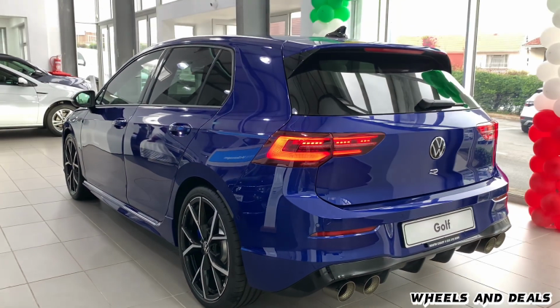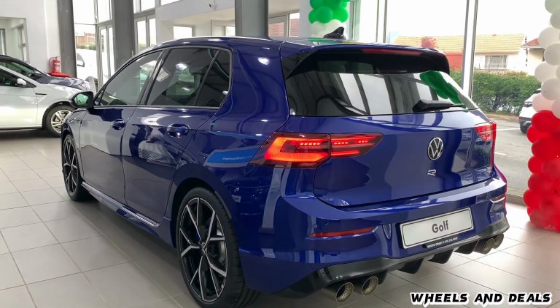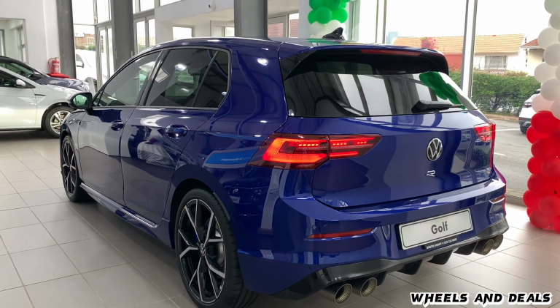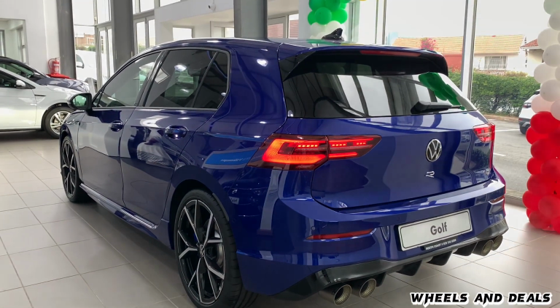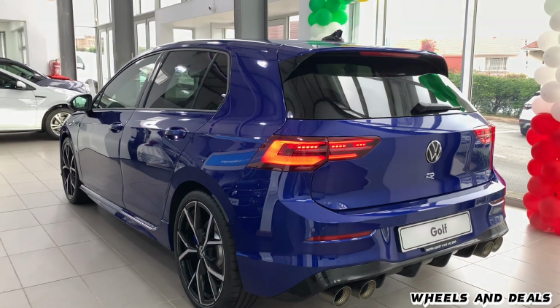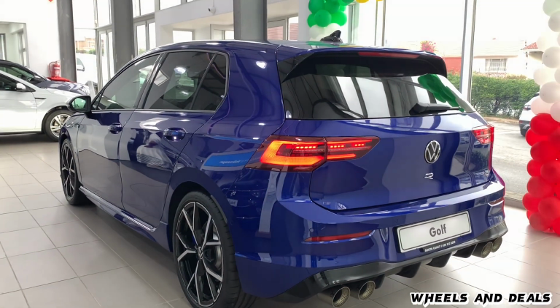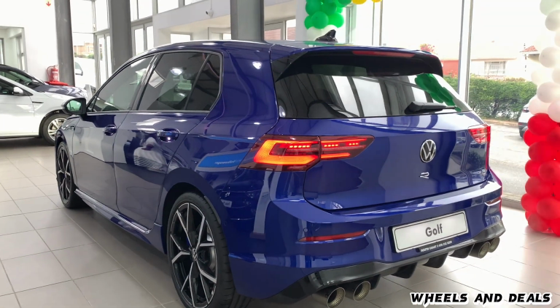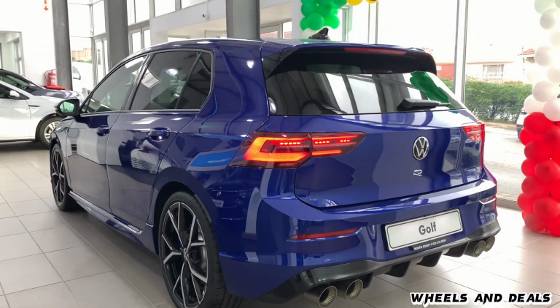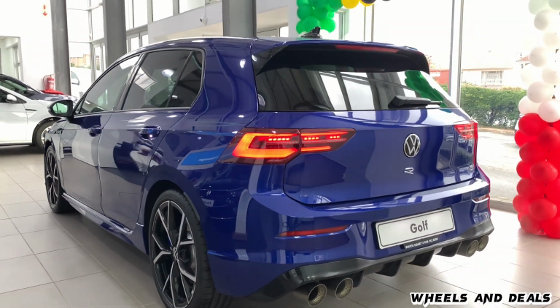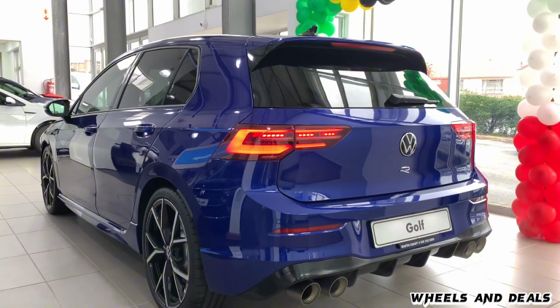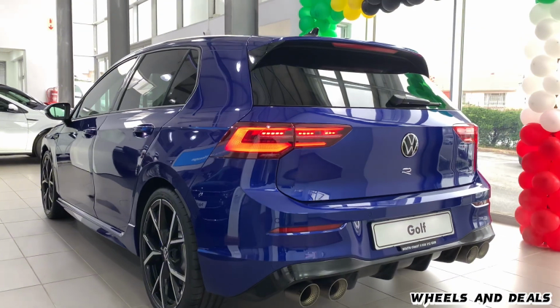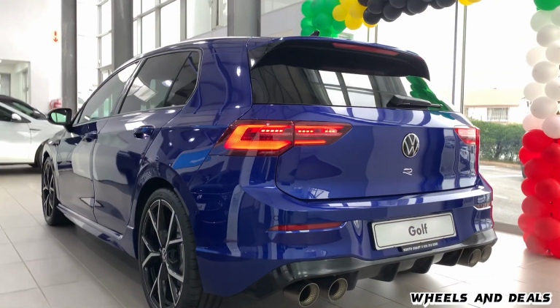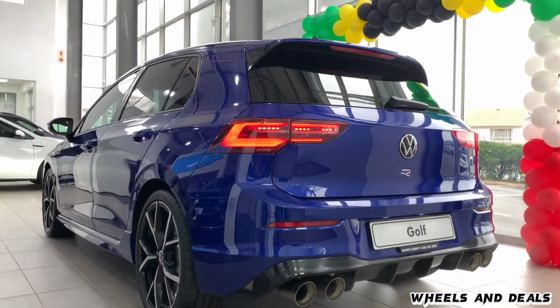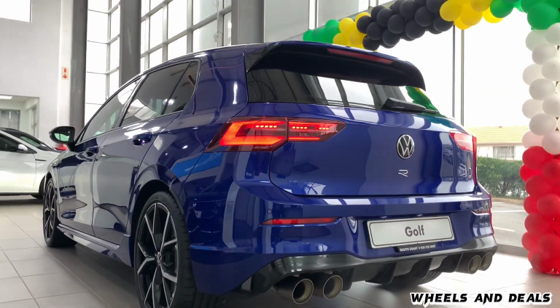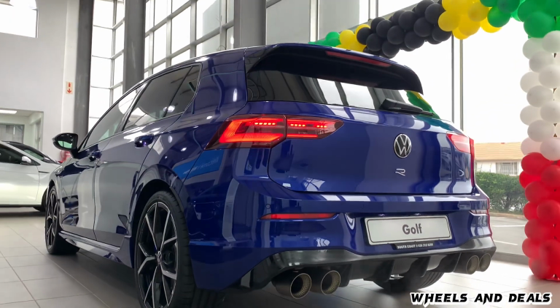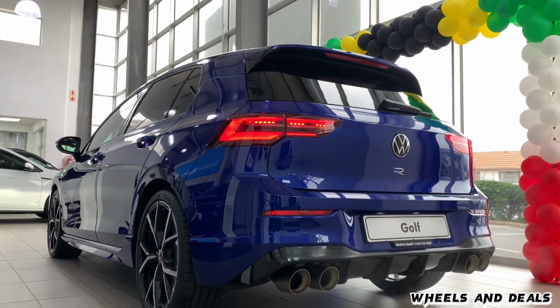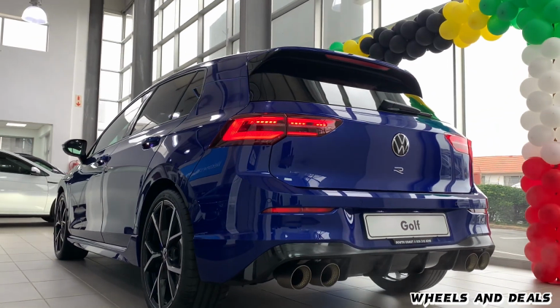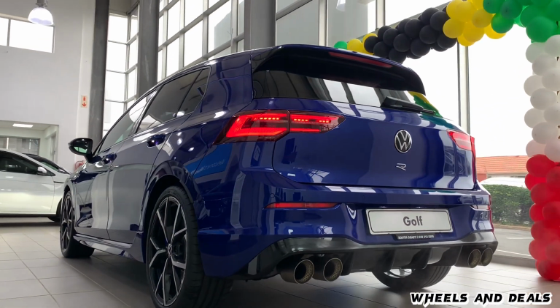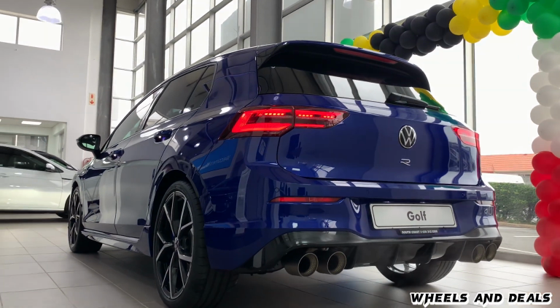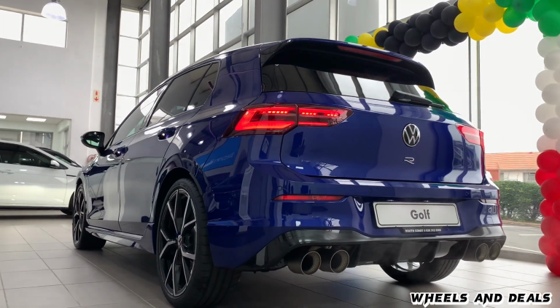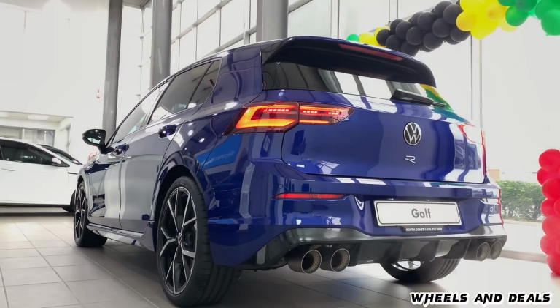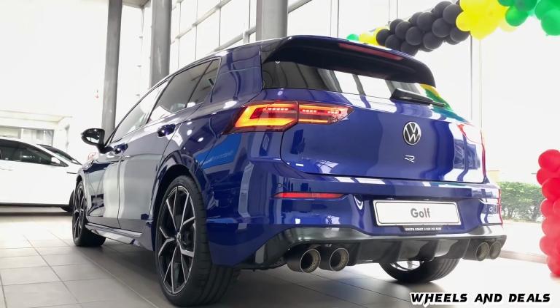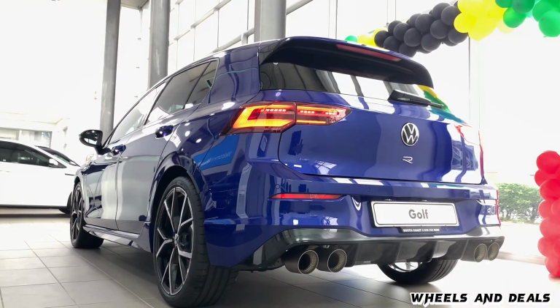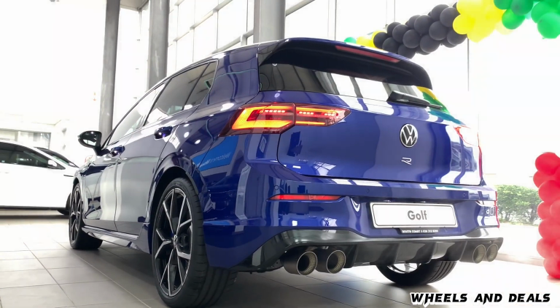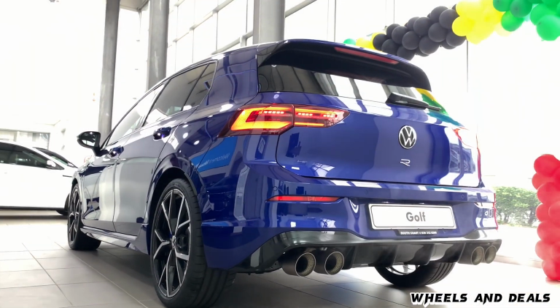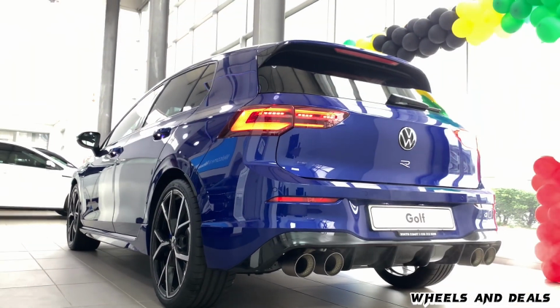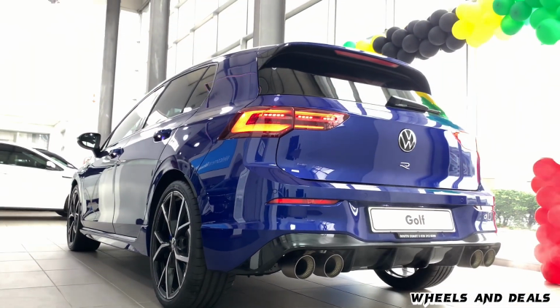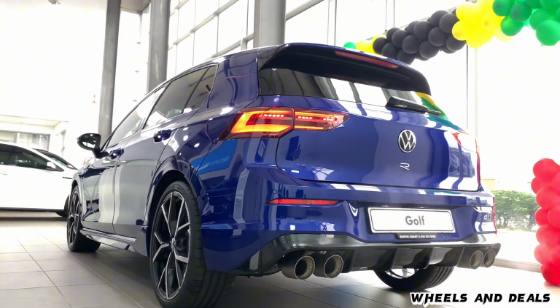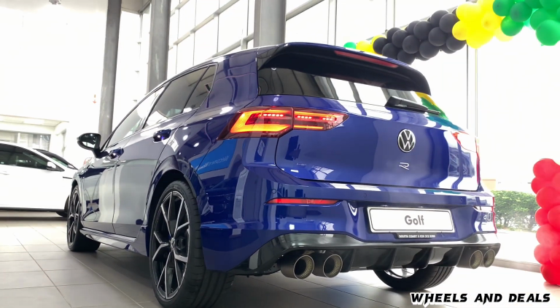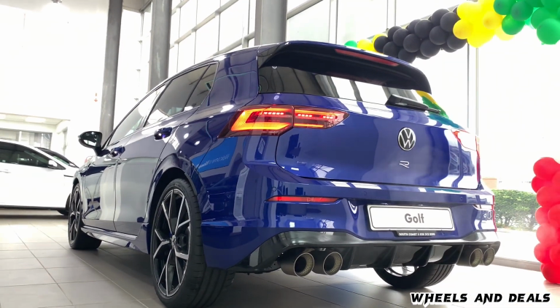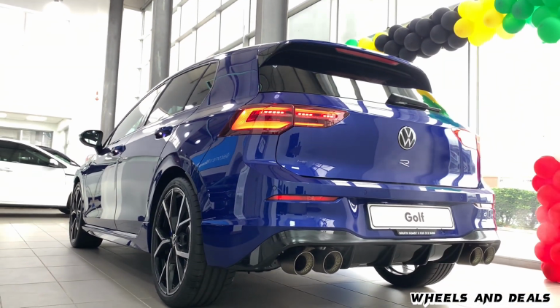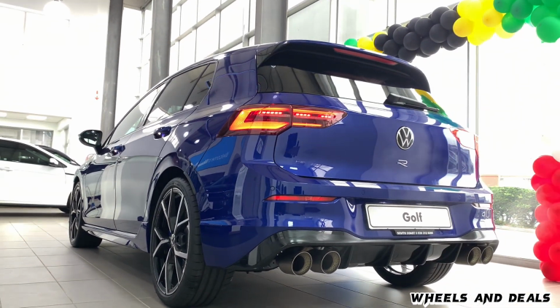We will talk about all its features, its drivetrain, cost of ownership, and much more. Welcome to another review.